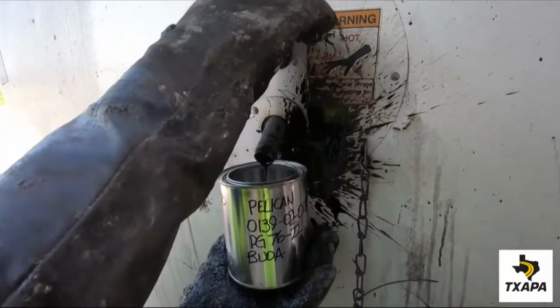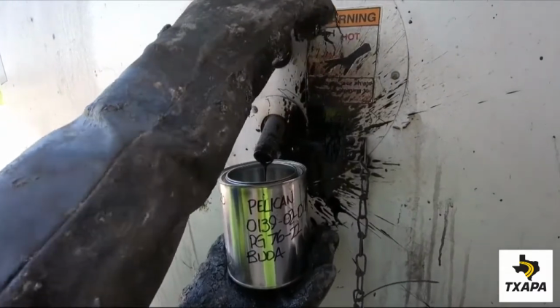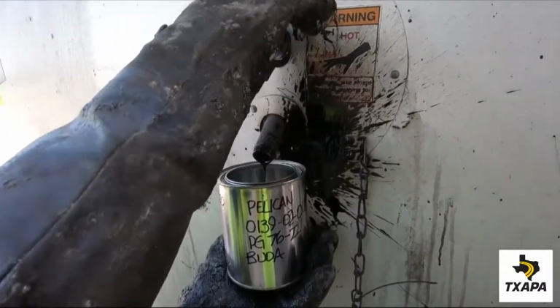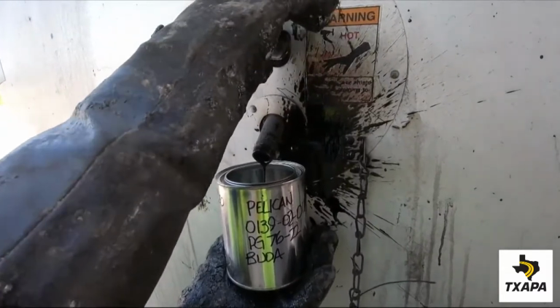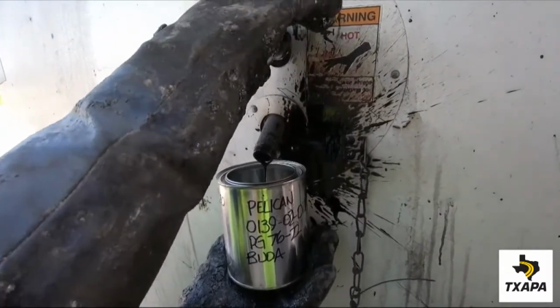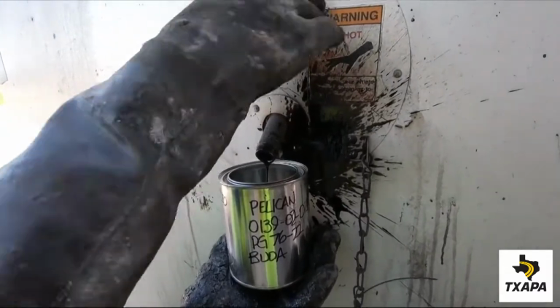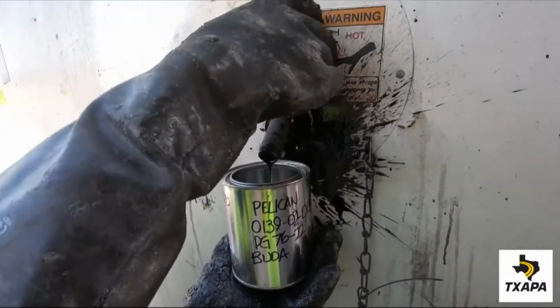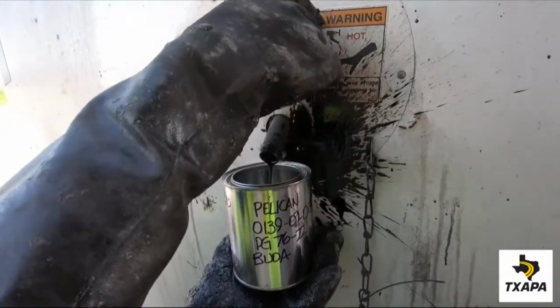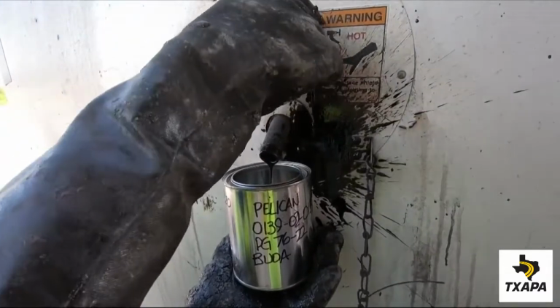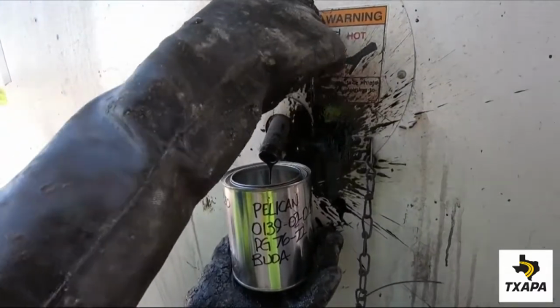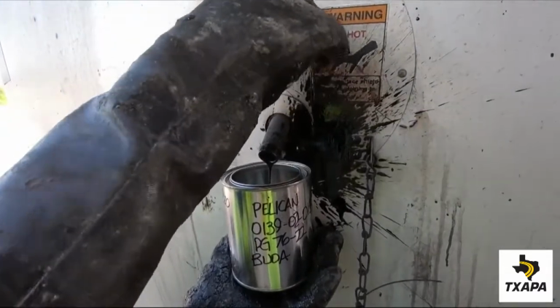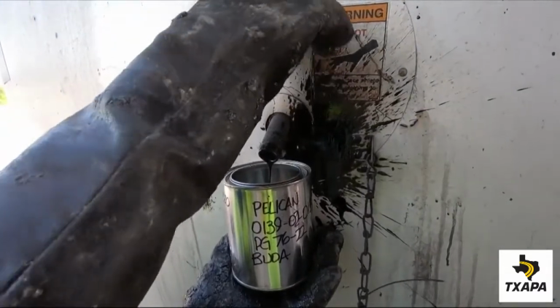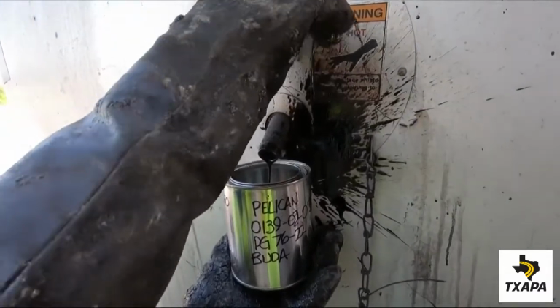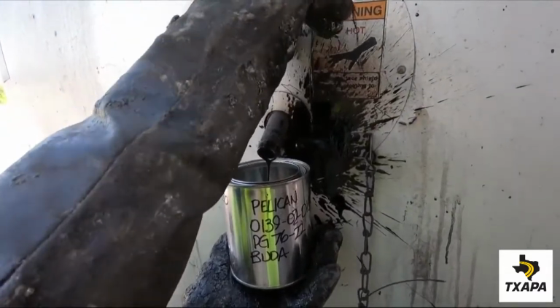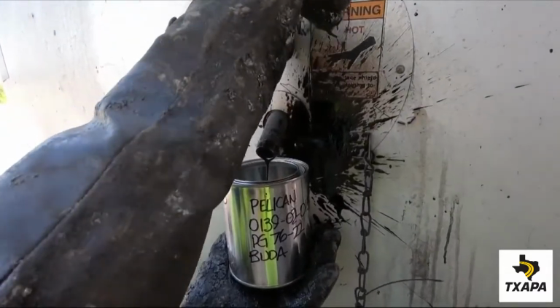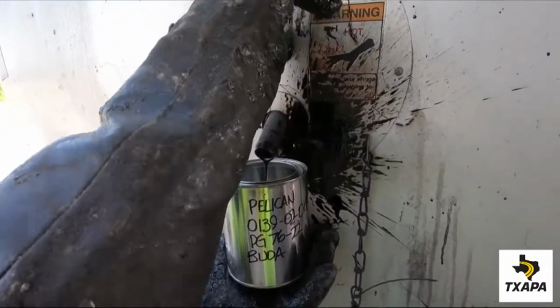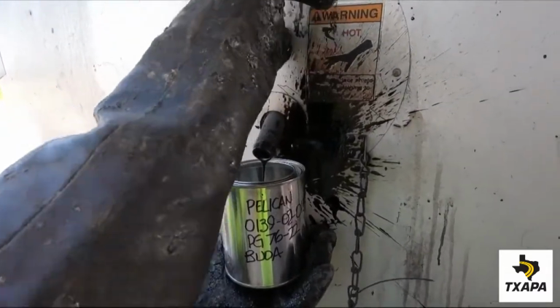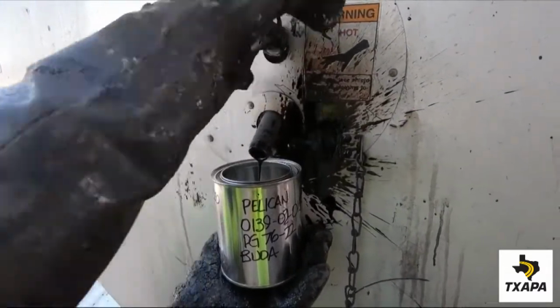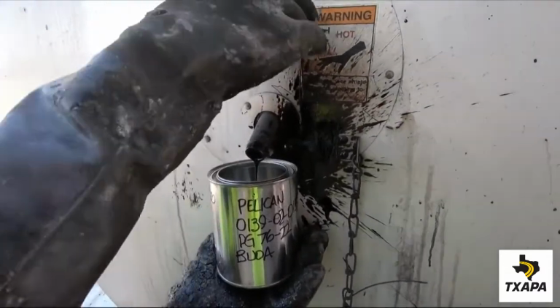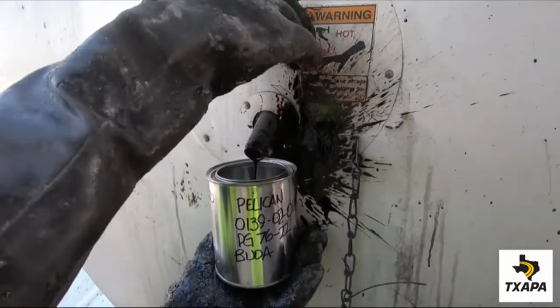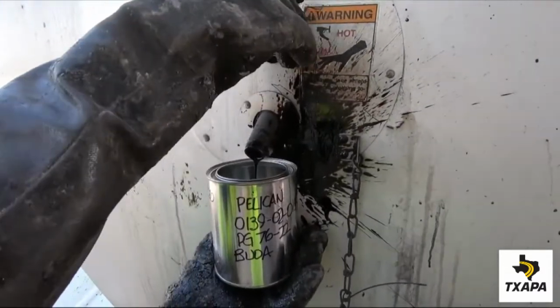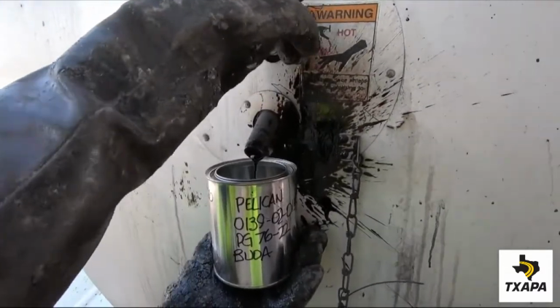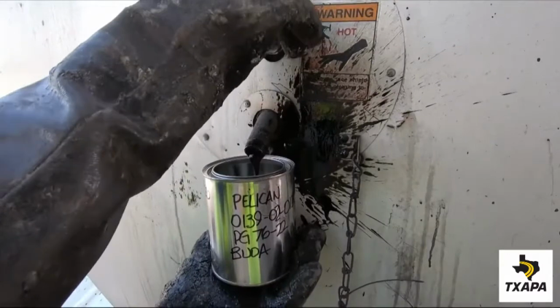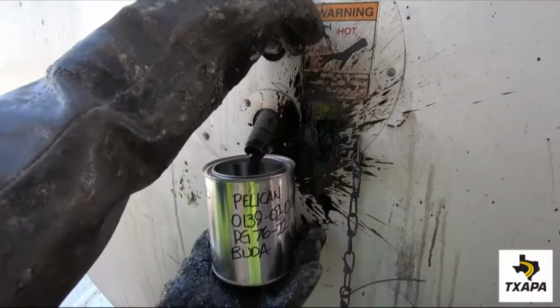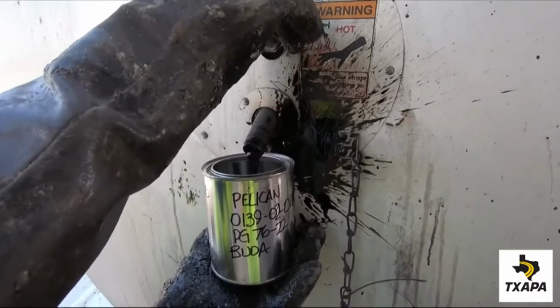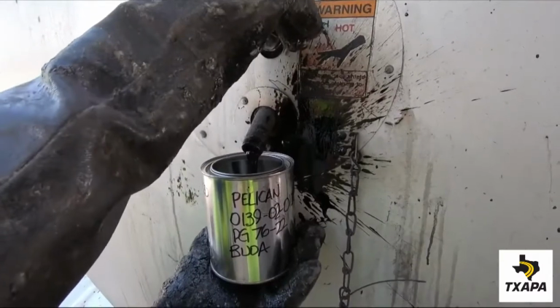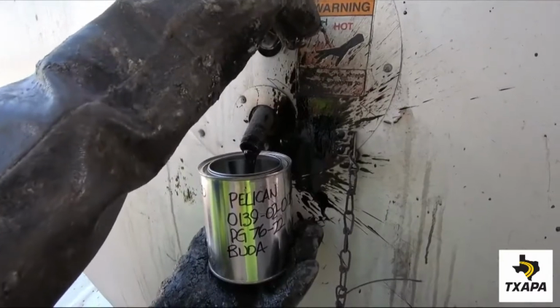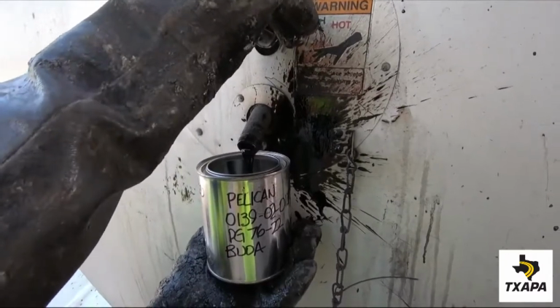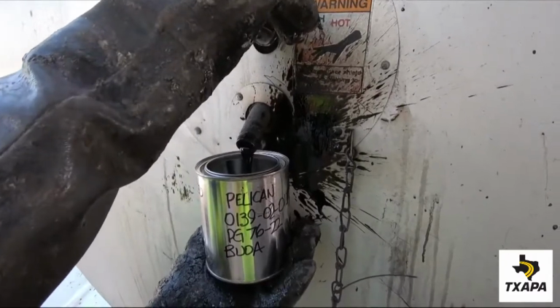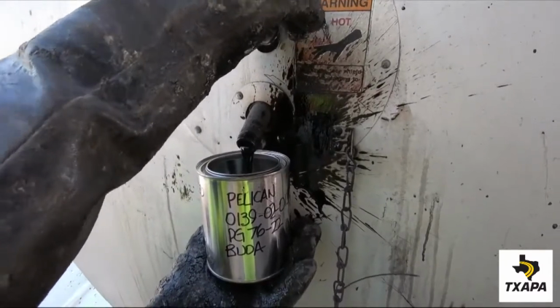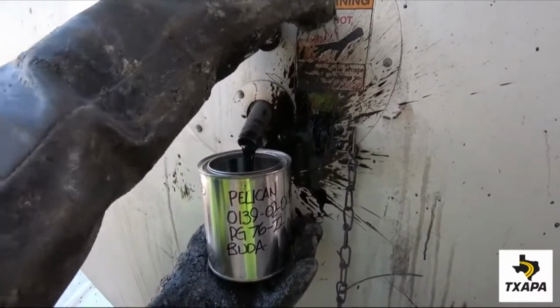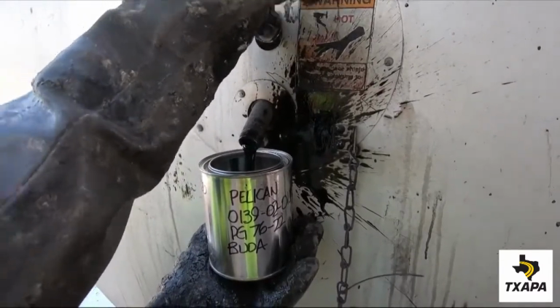Remember, the contents of the tank are under pressure, so open and close the valve slowly.